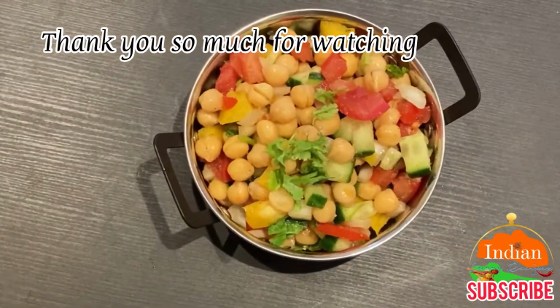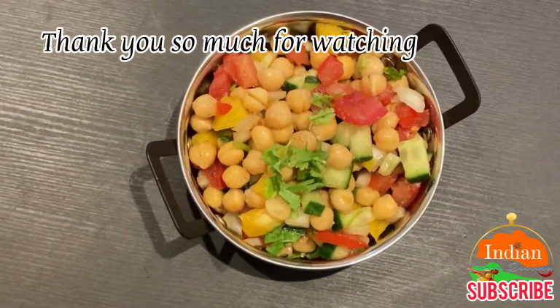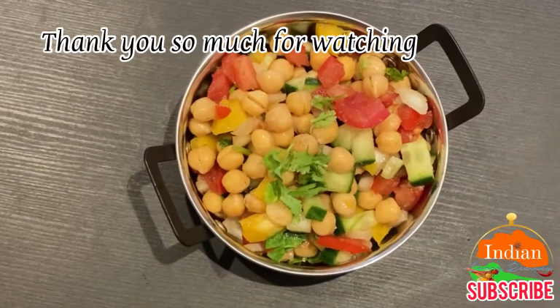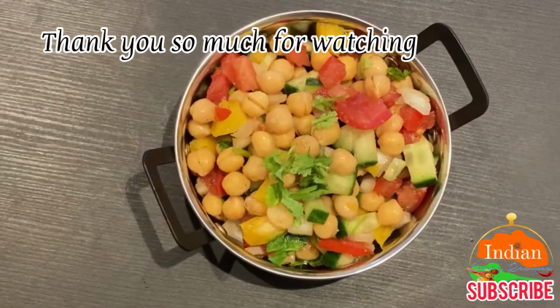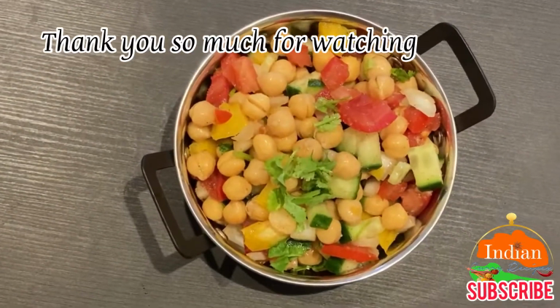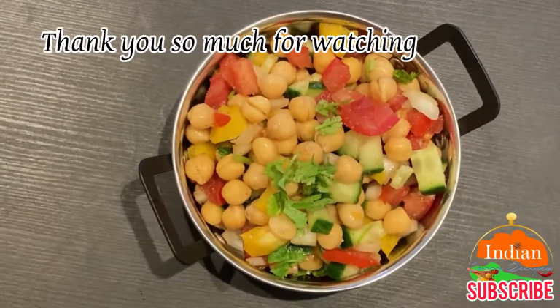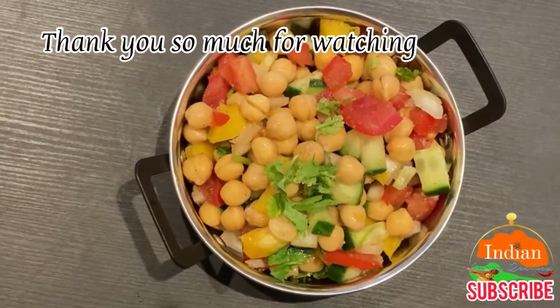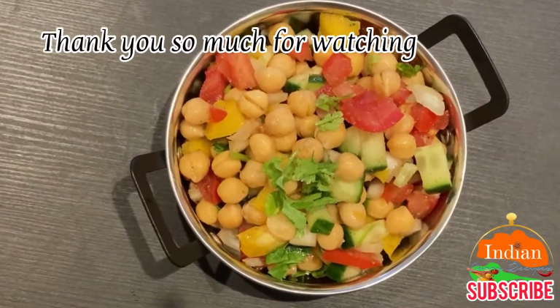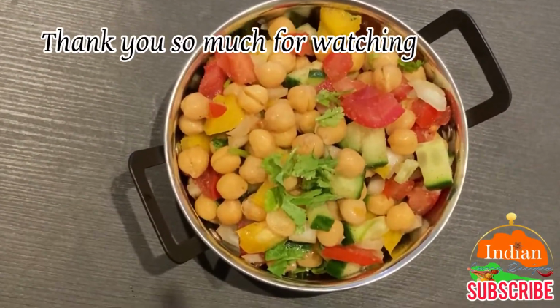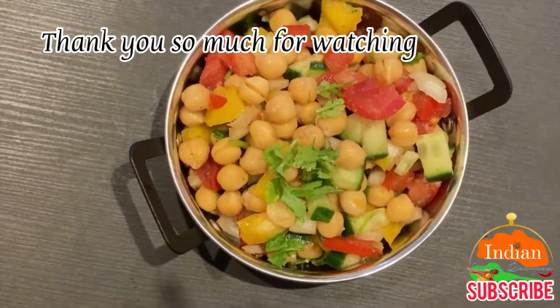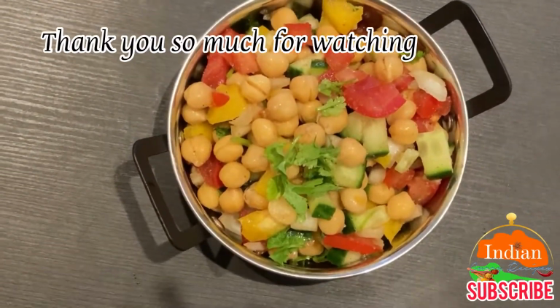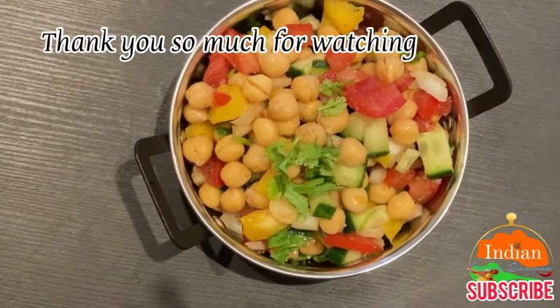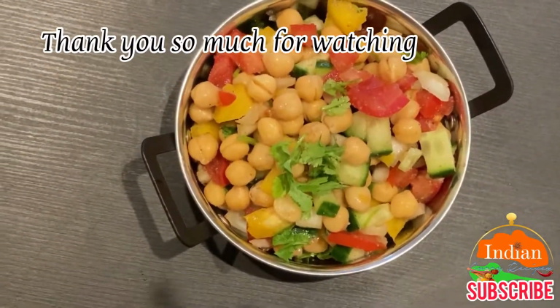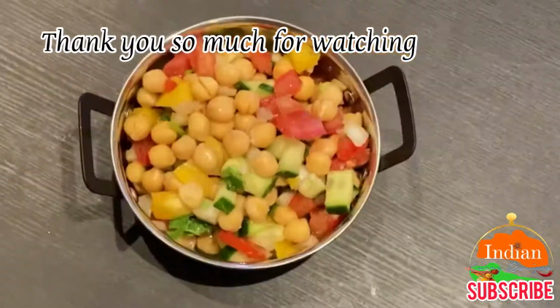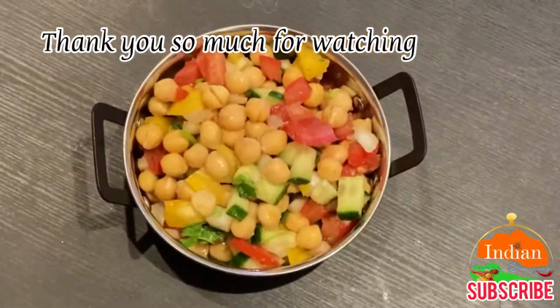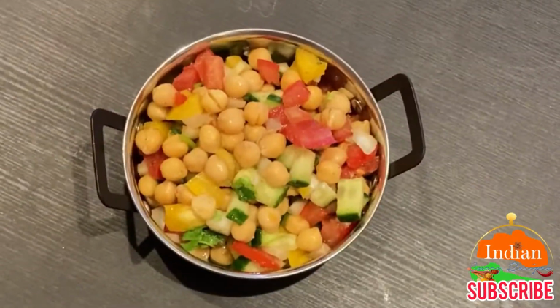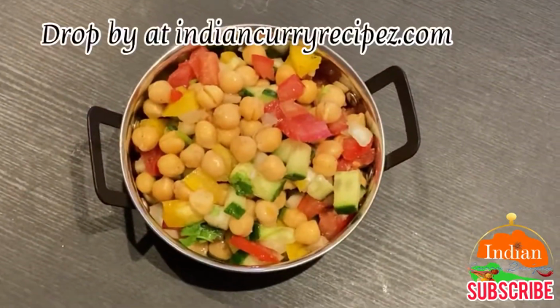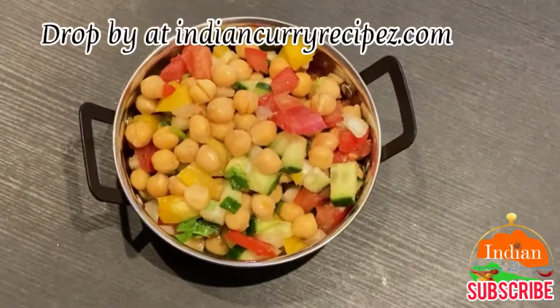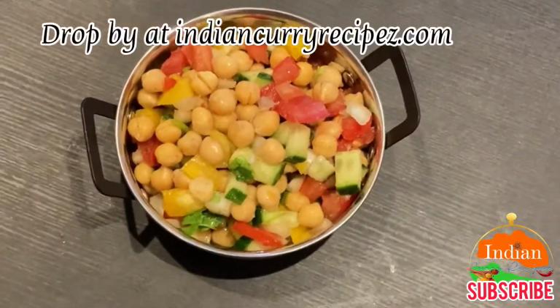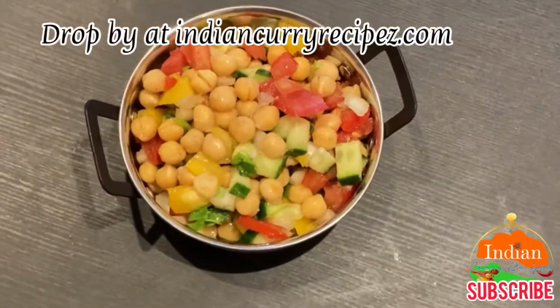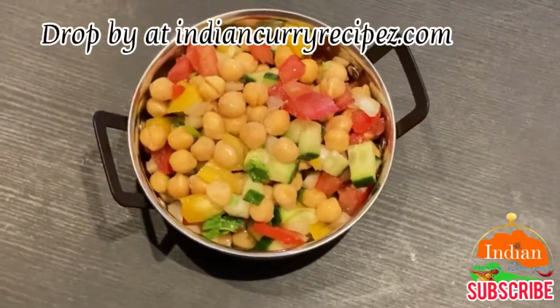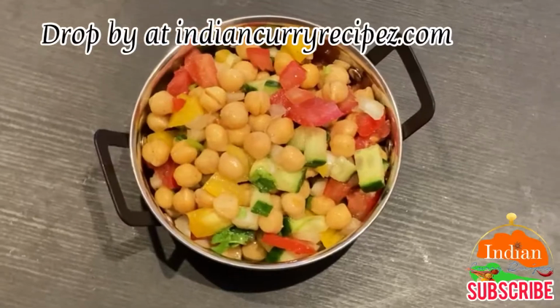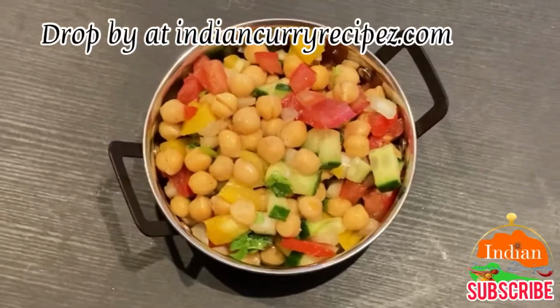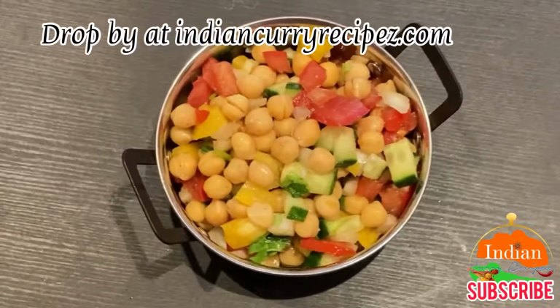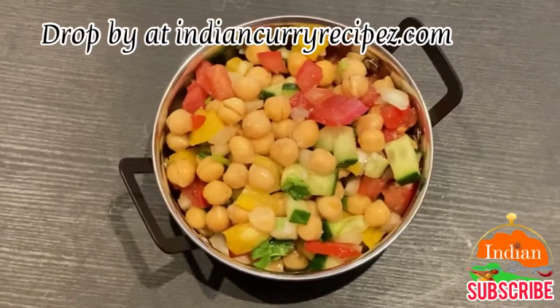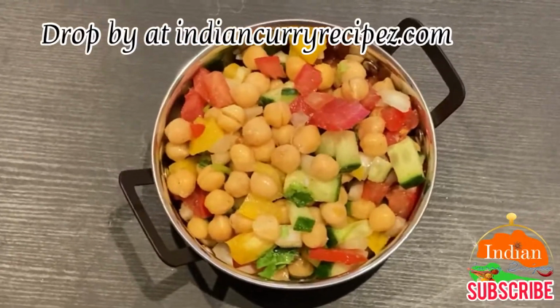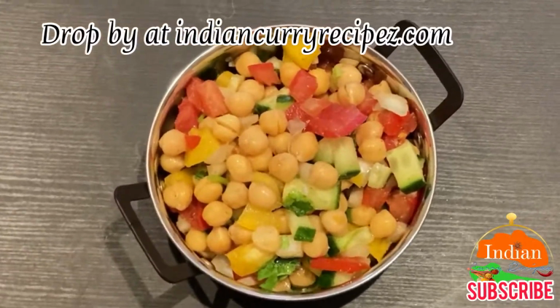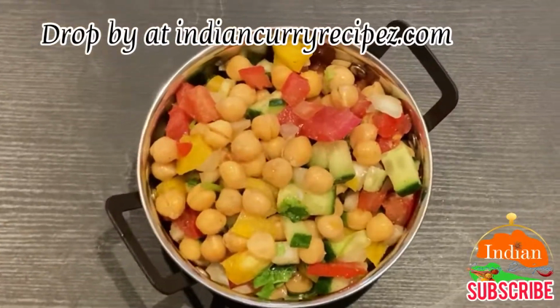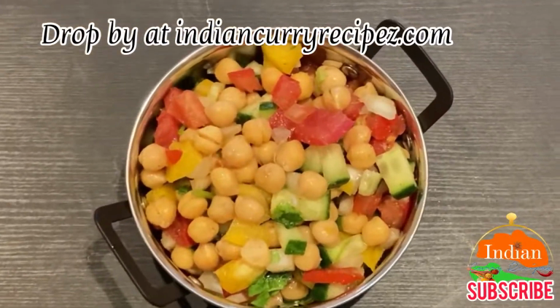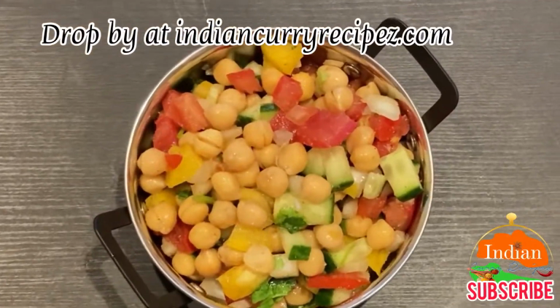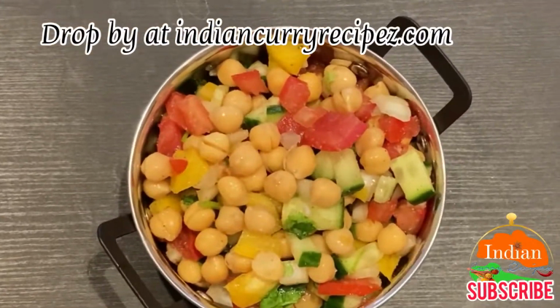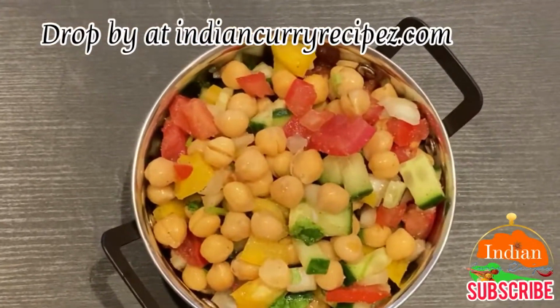Visit us at indiancurryrecipes.com. Thank you so much, thank you, bye!